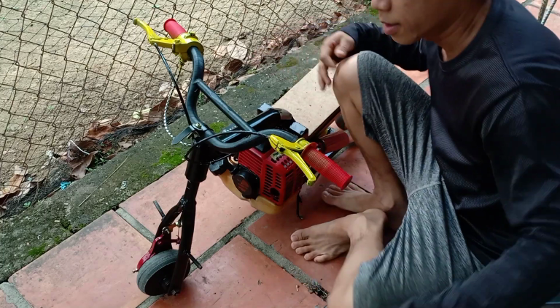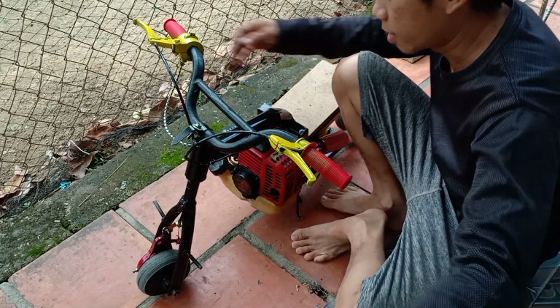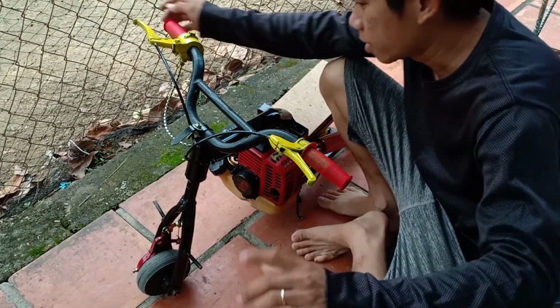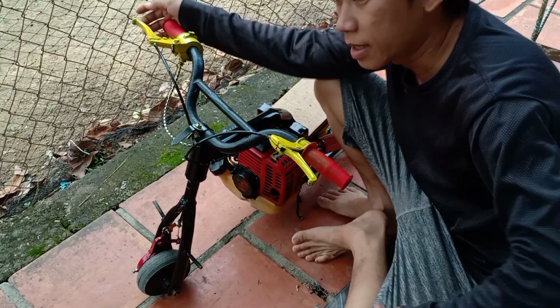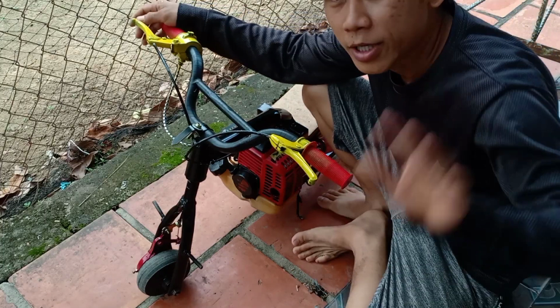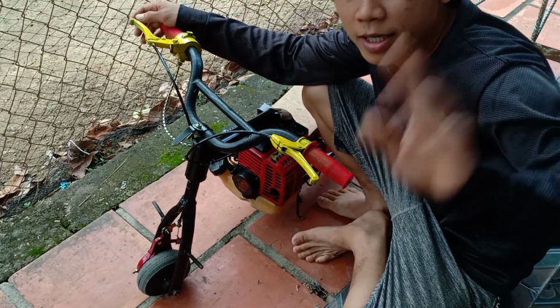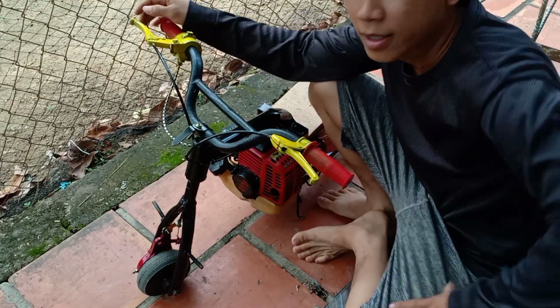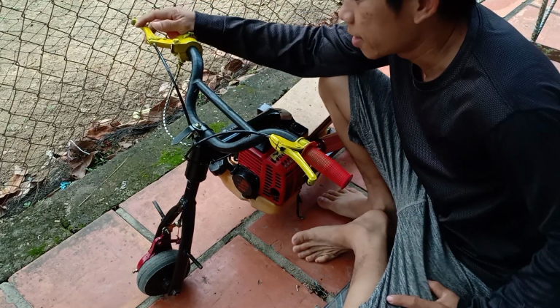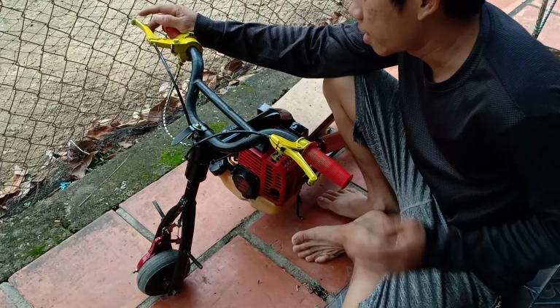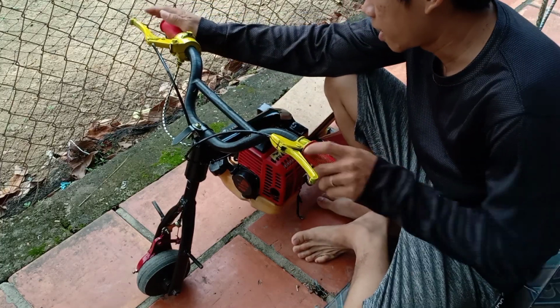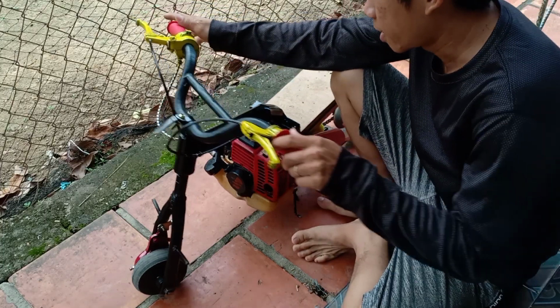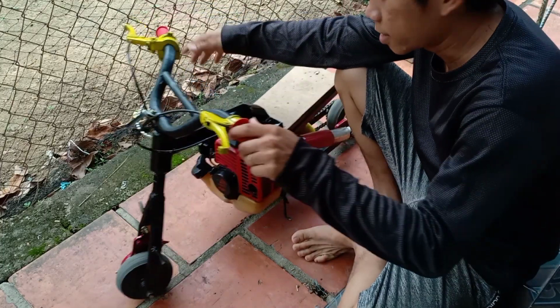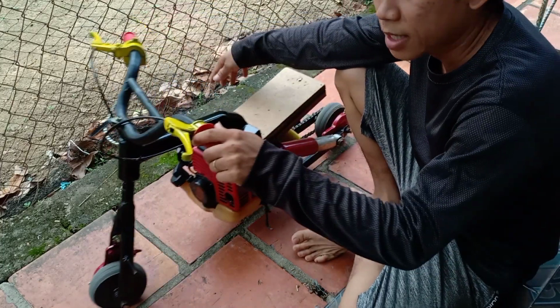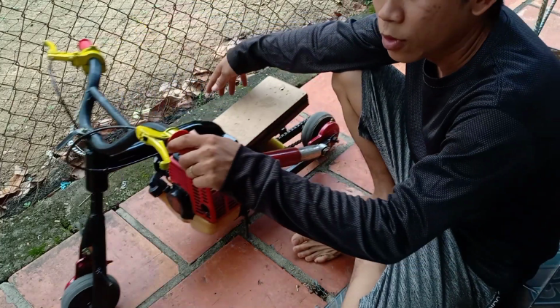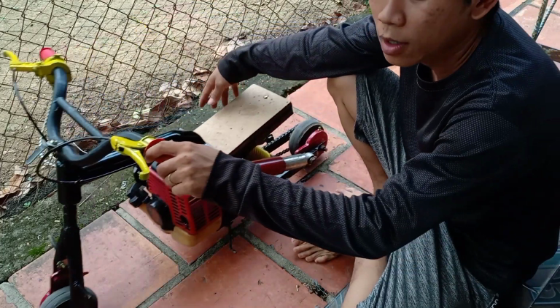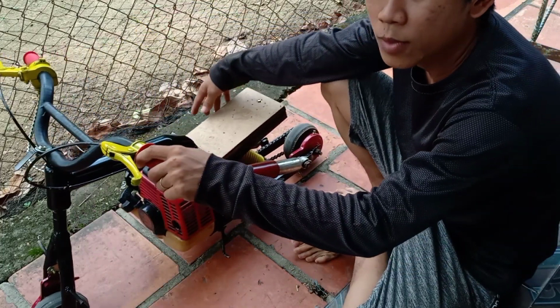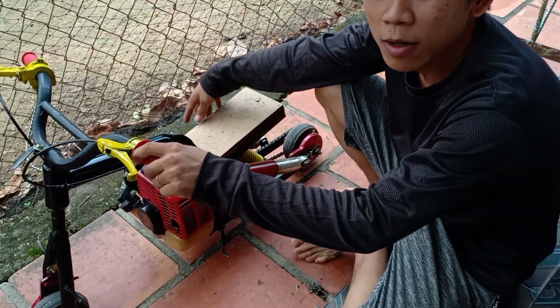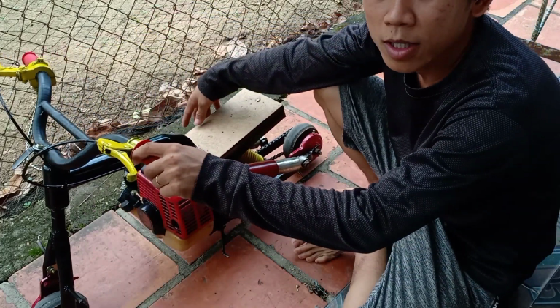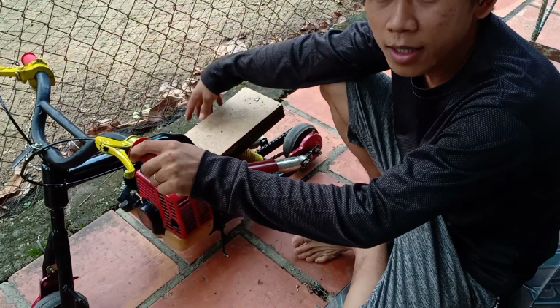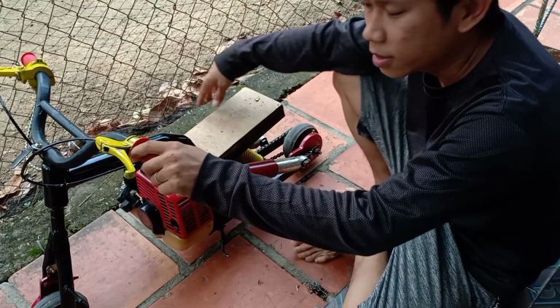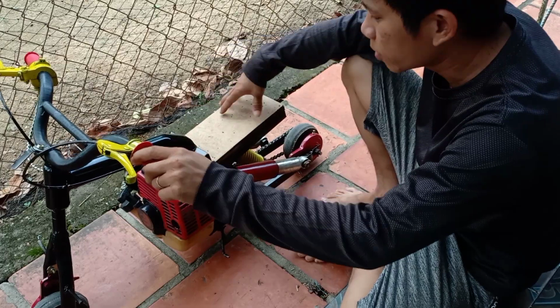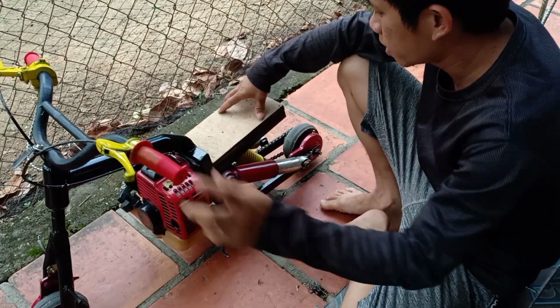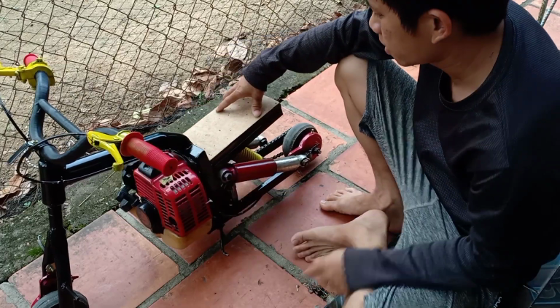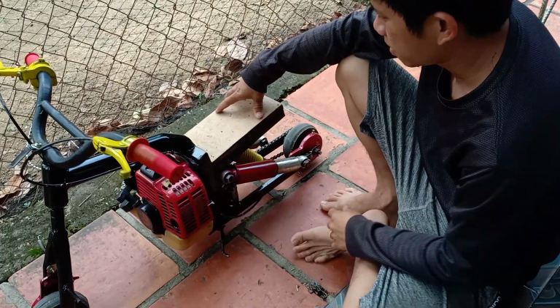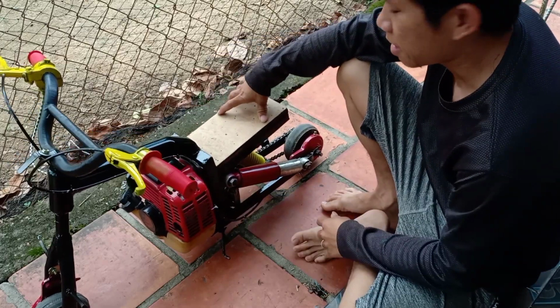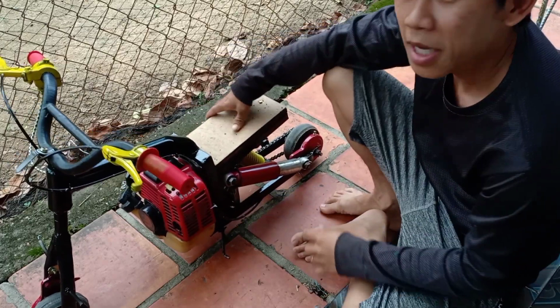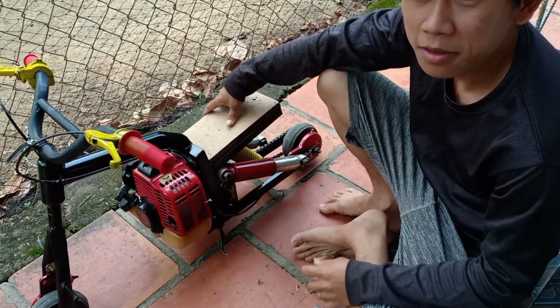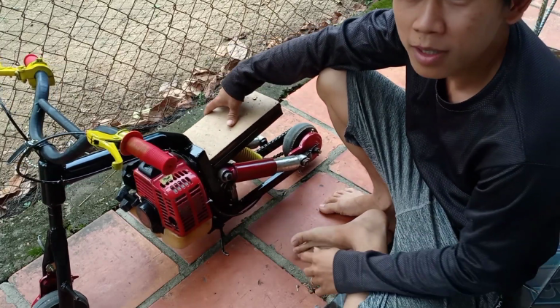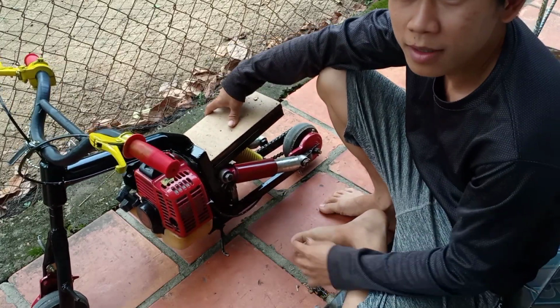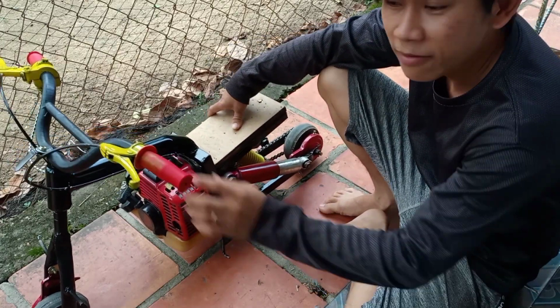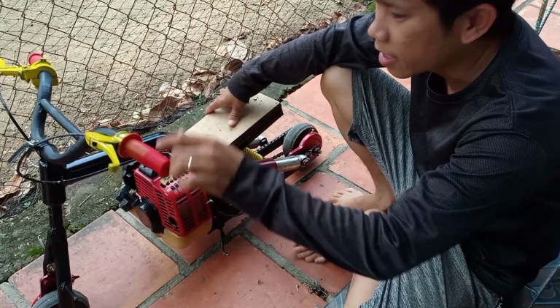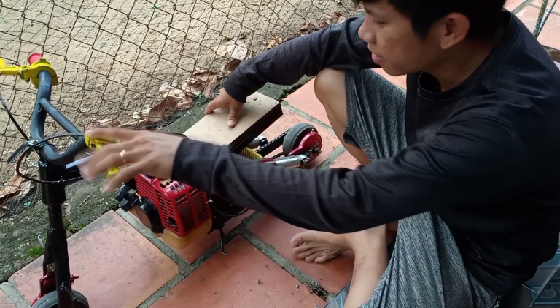Xin chào mọi người nha. Sau một vòng test thử nha mọi người, cảm giác cũng khá phê ạ.